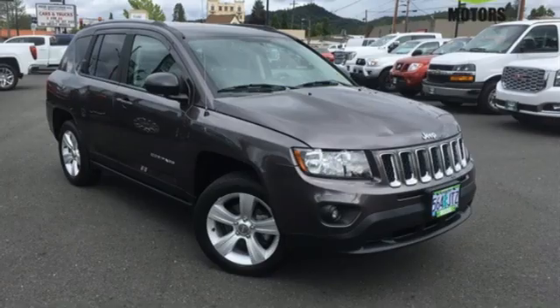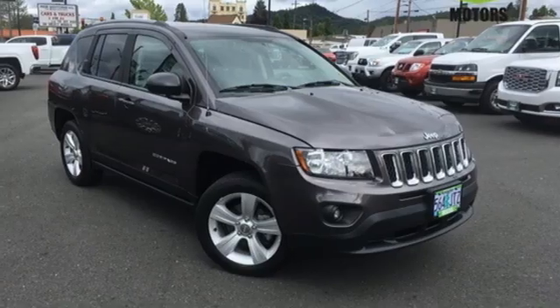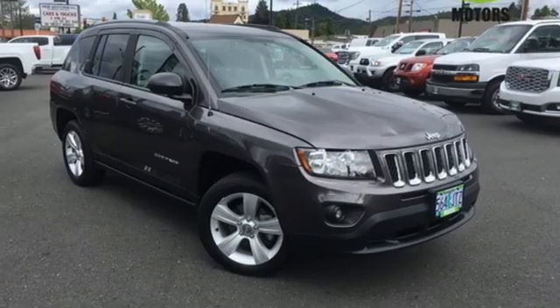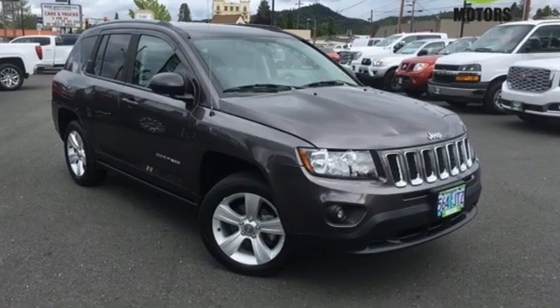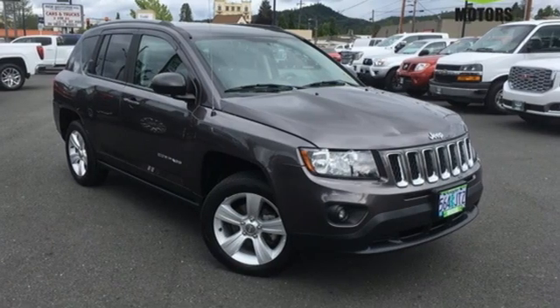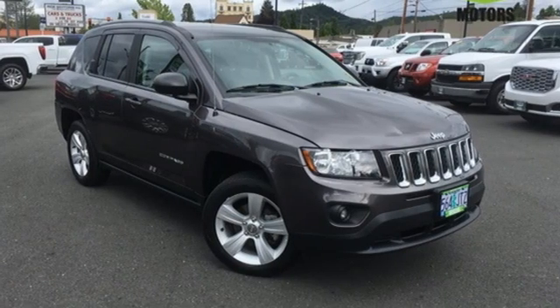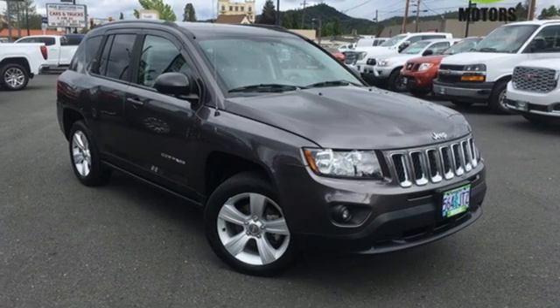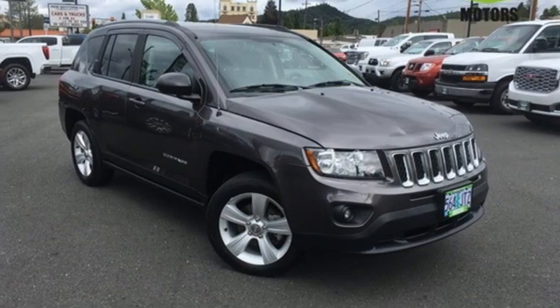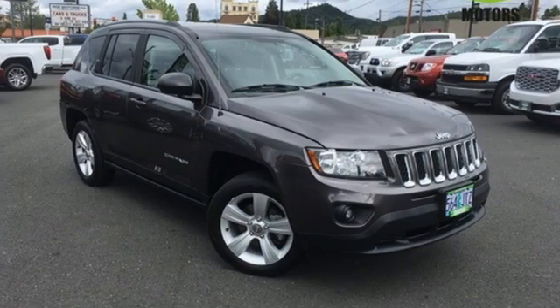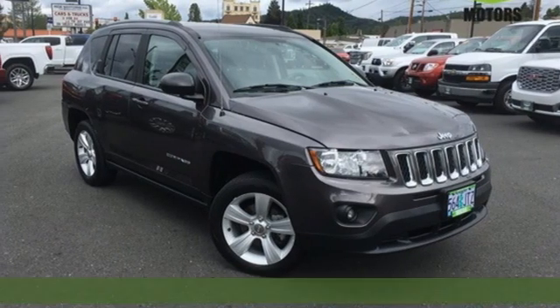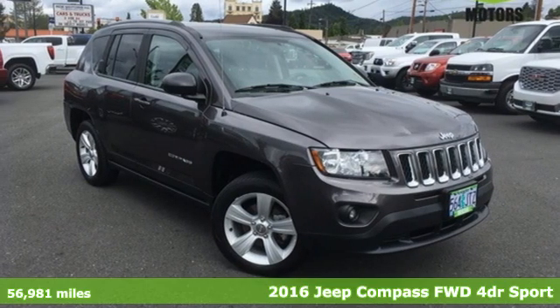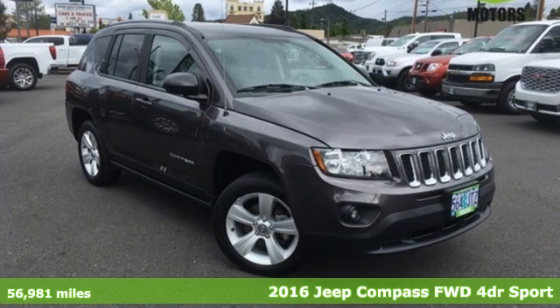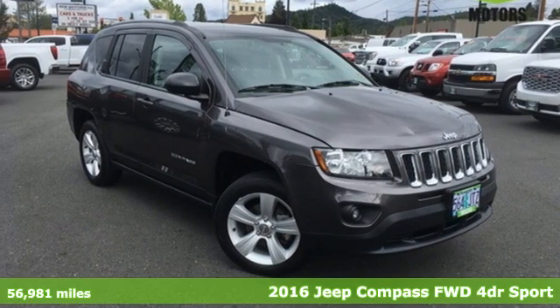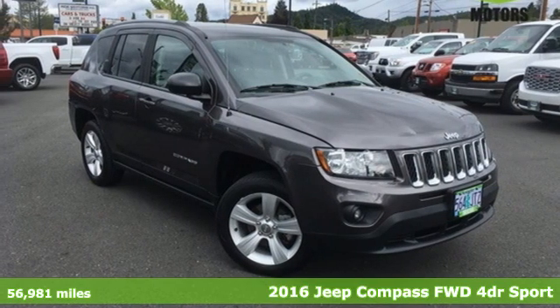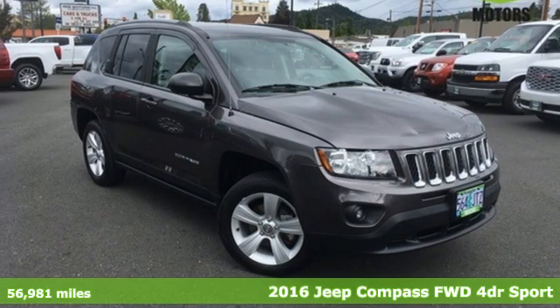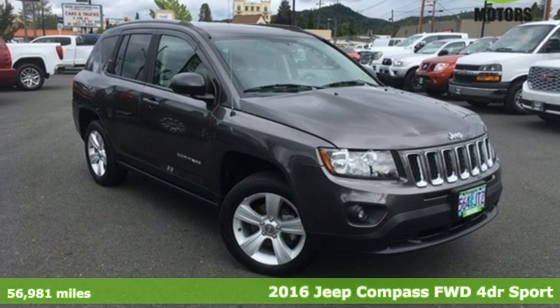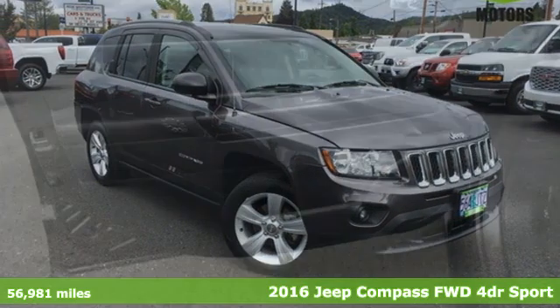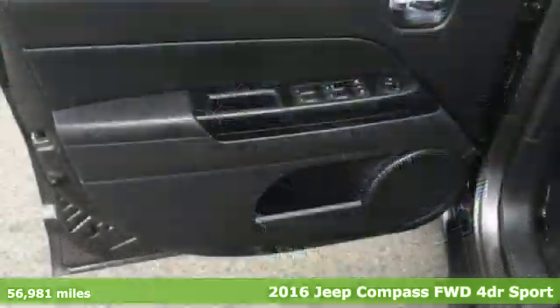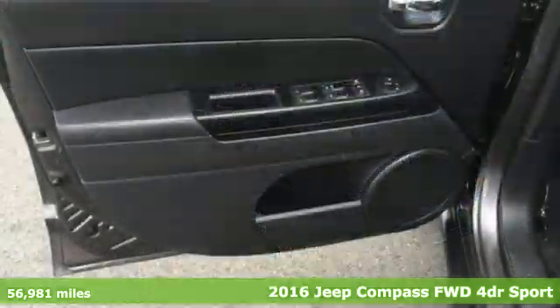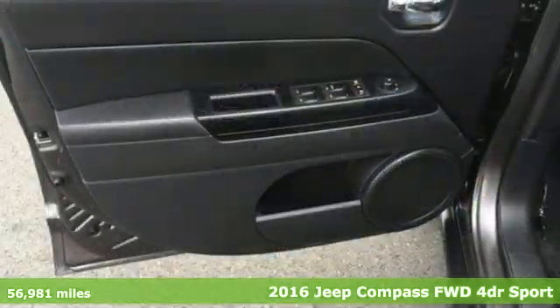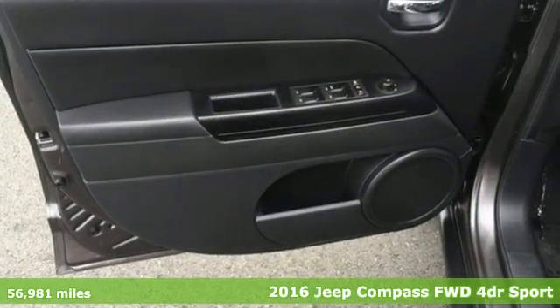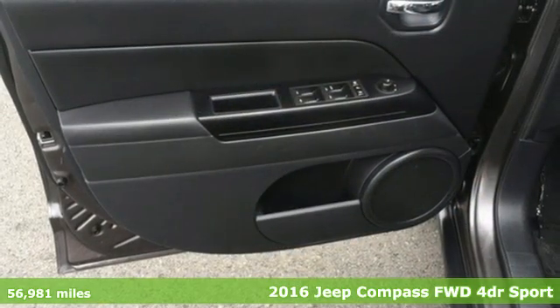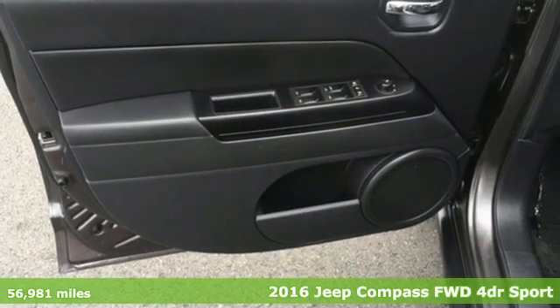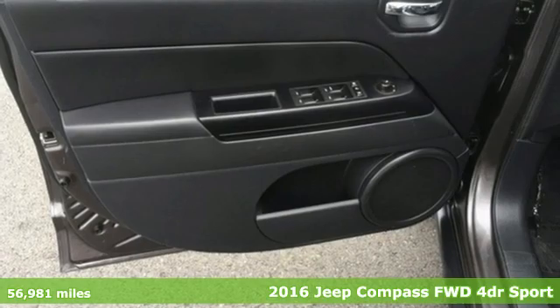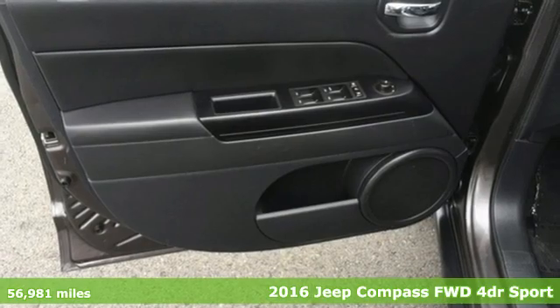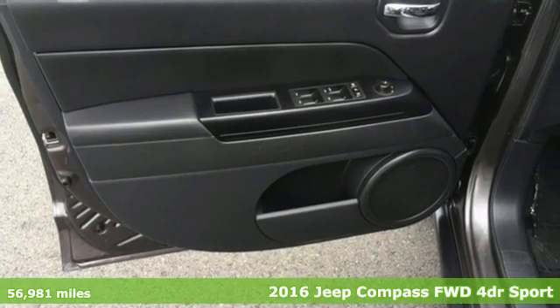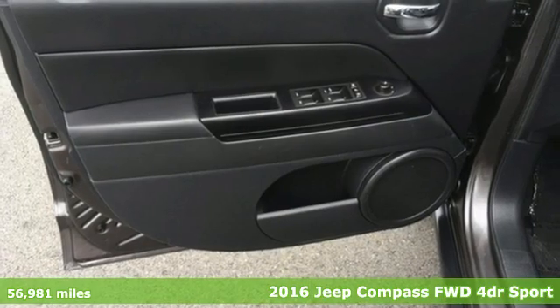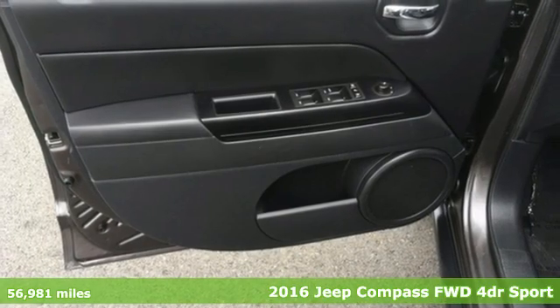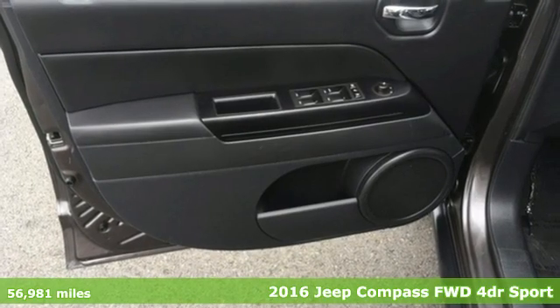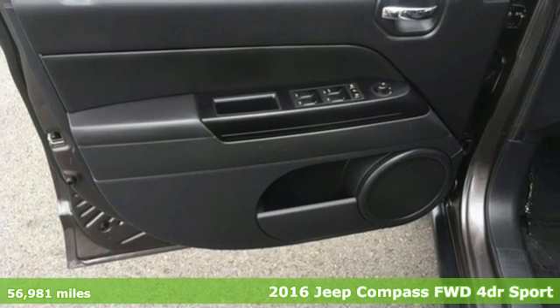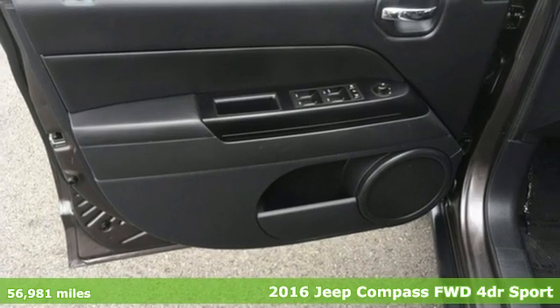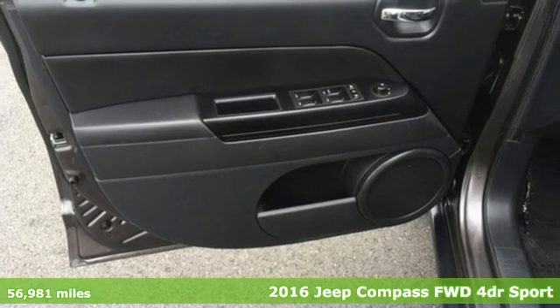Here's a 2016 Jeep Compass. Everywhere you want to go, anything you want to do, Jeep takes you there.